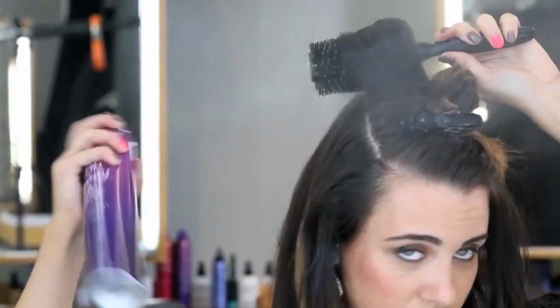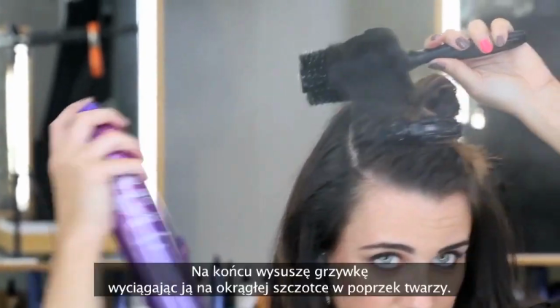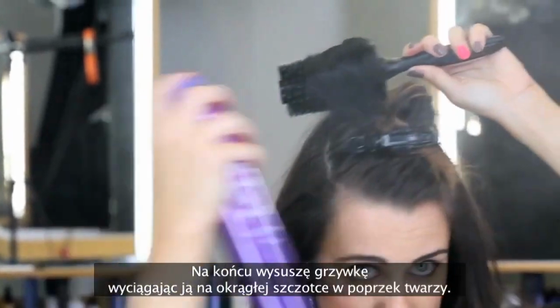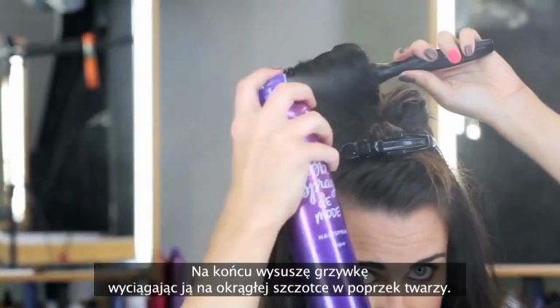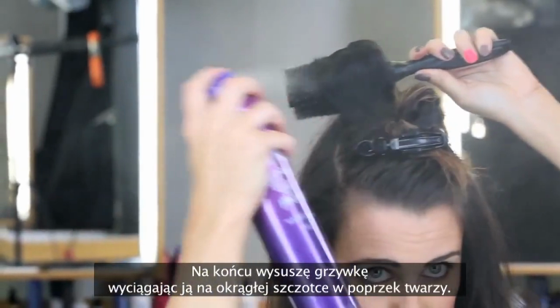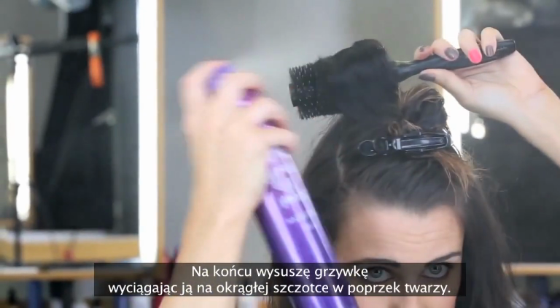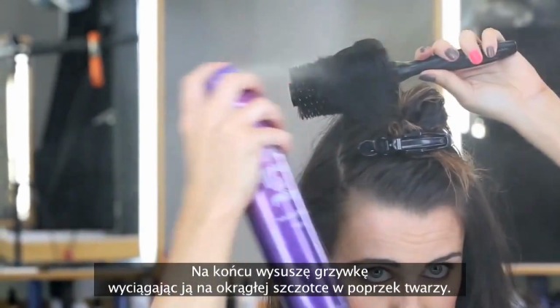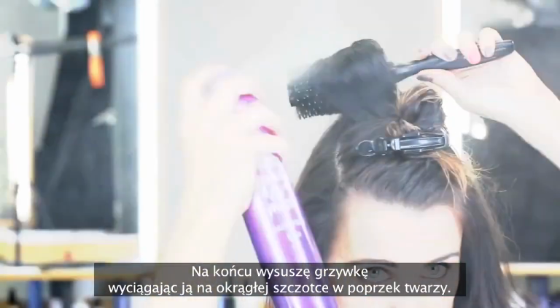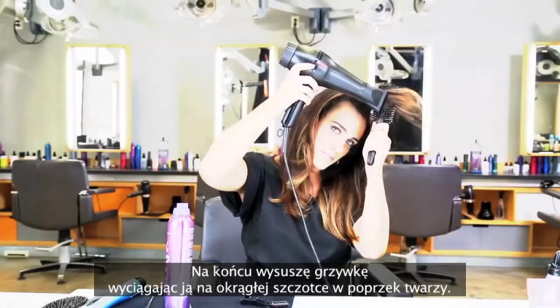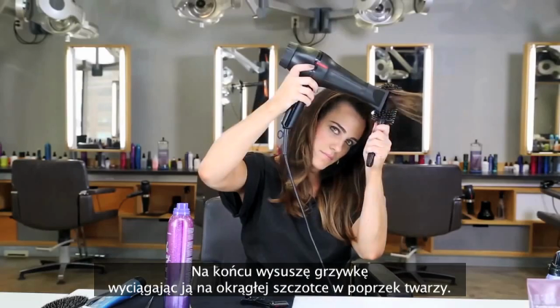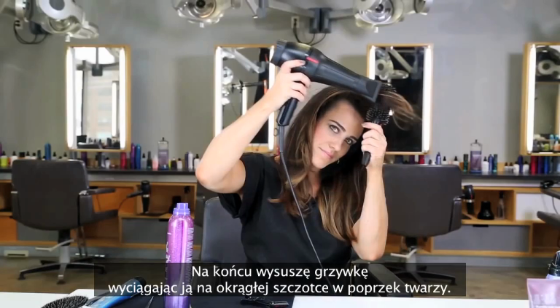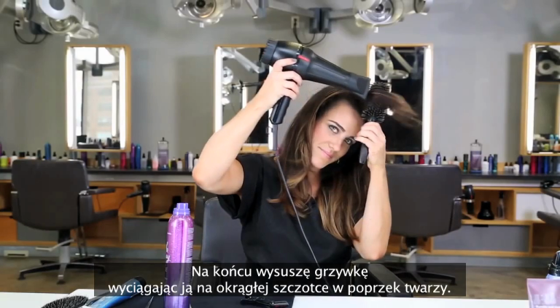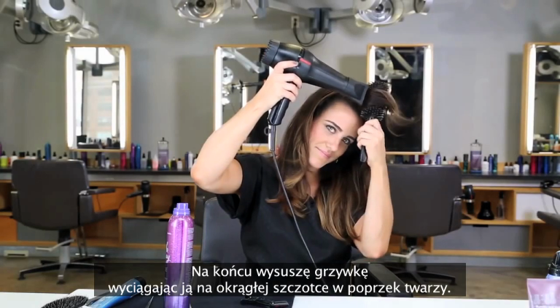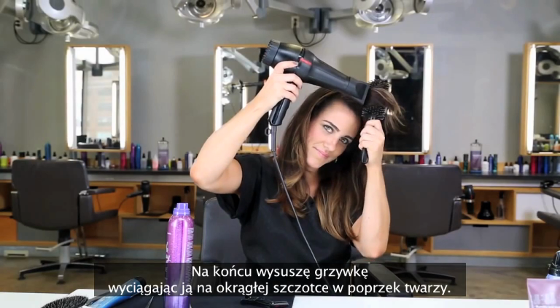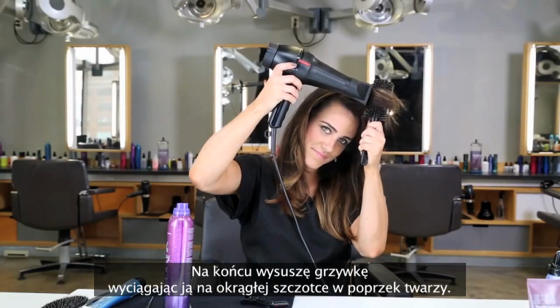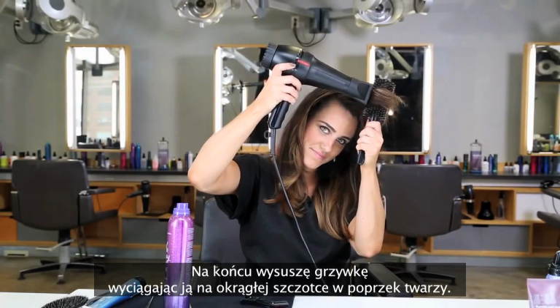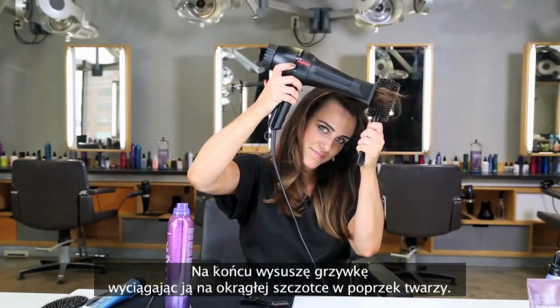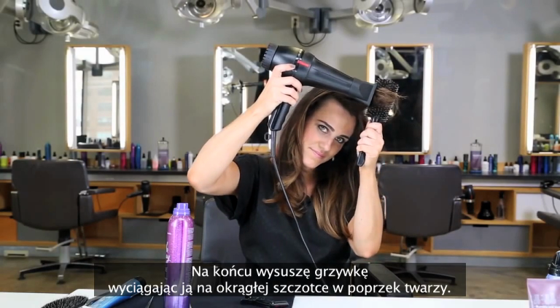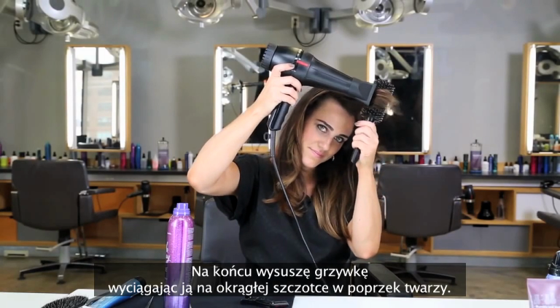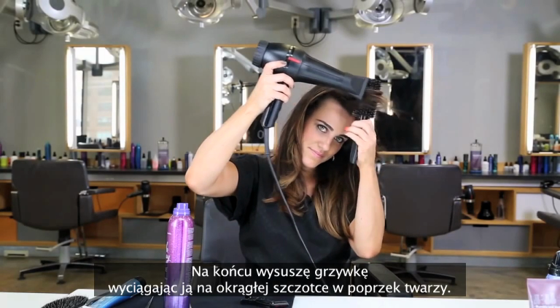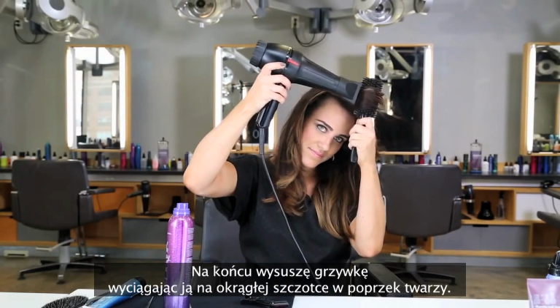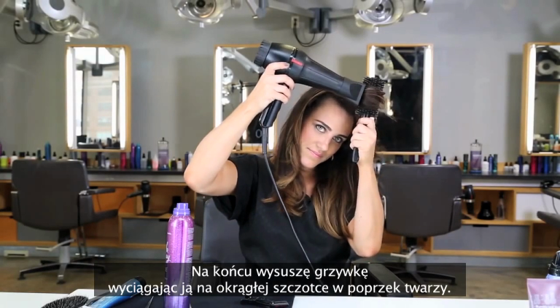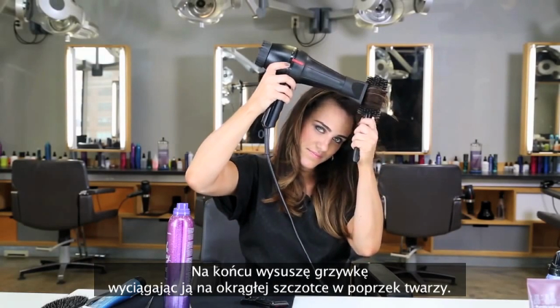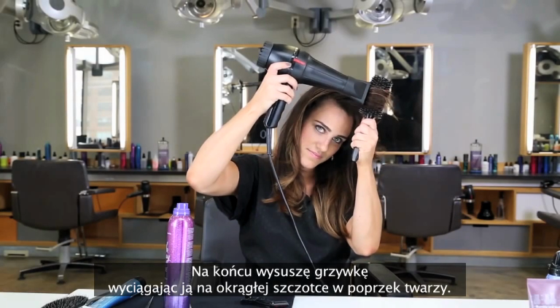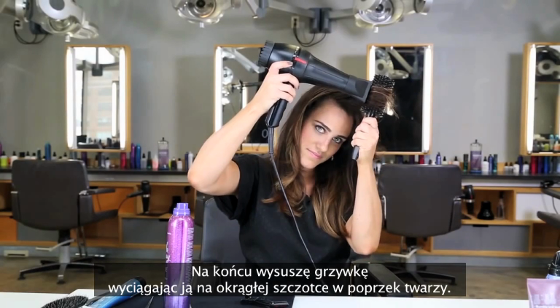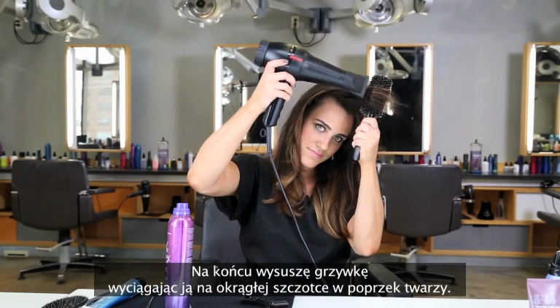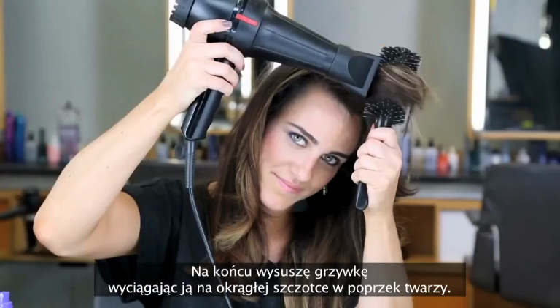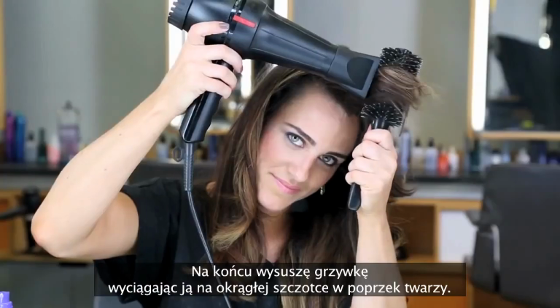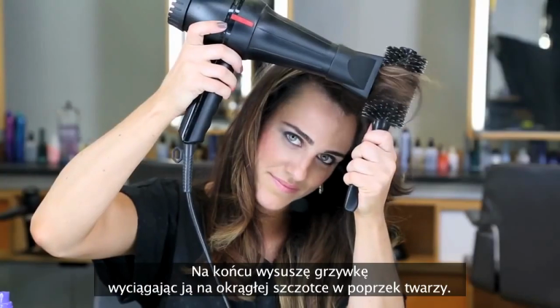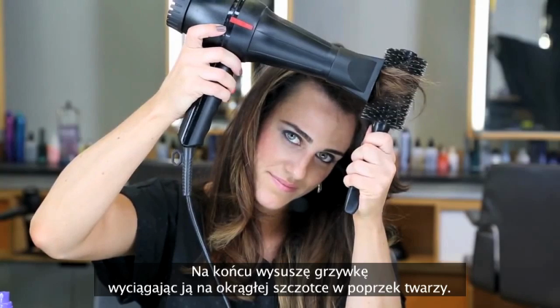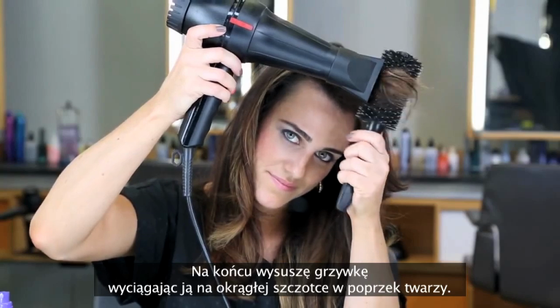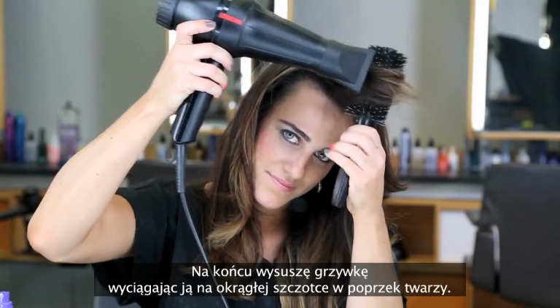Lastly, I'm going to blow-dry my bangs with a round brush down, swooping across my face.